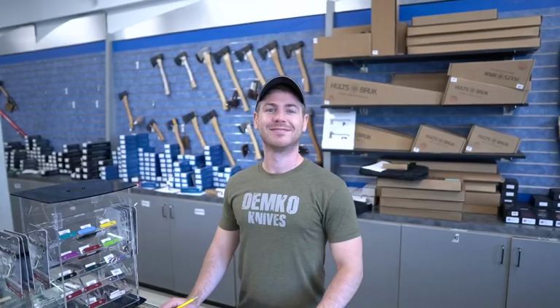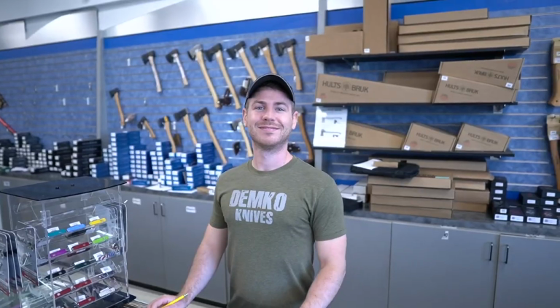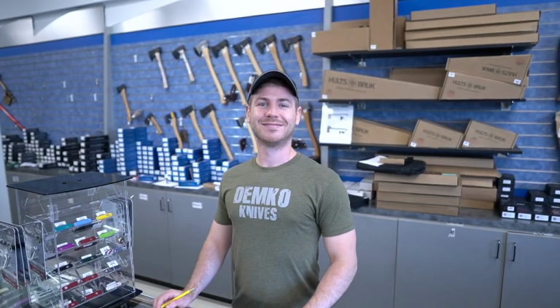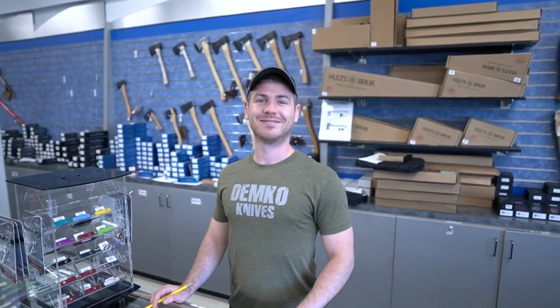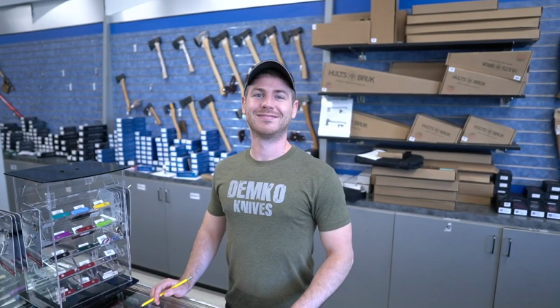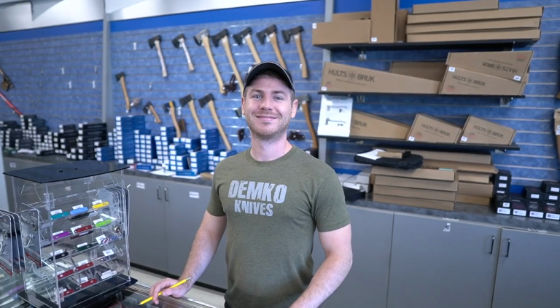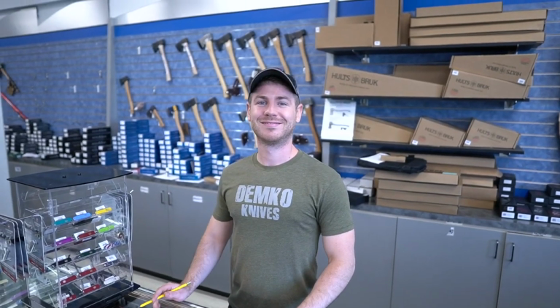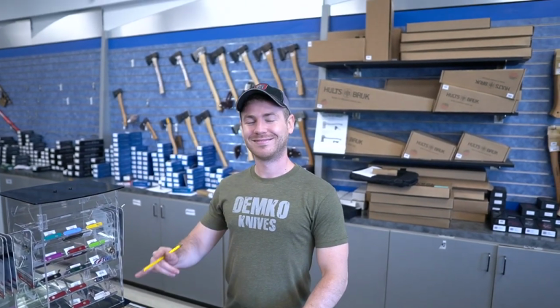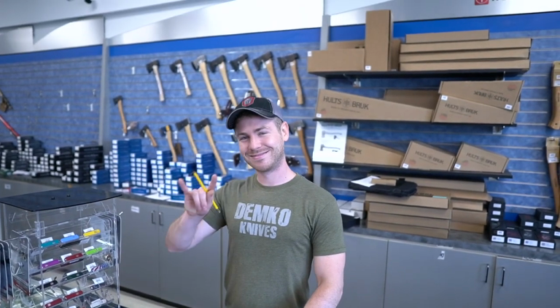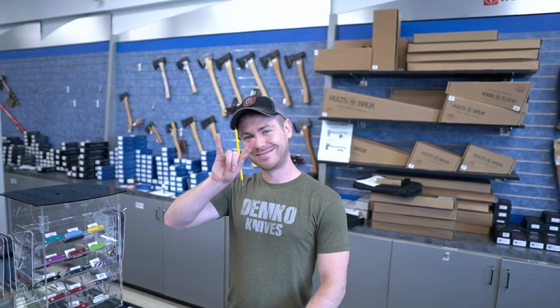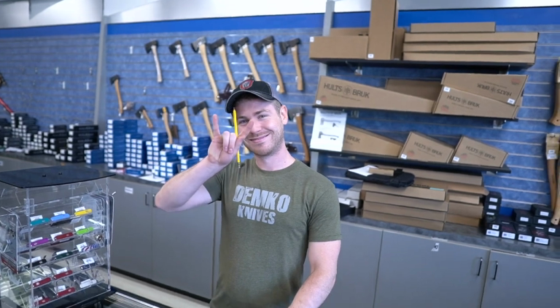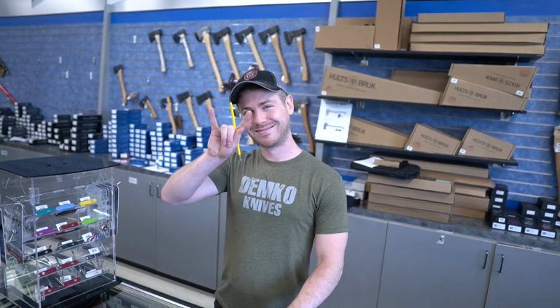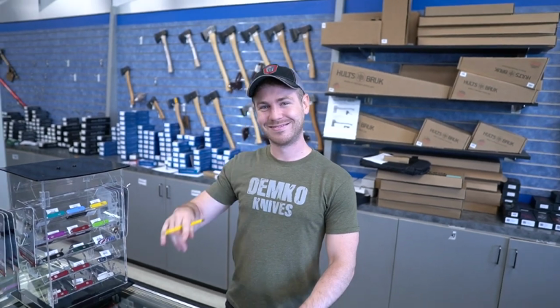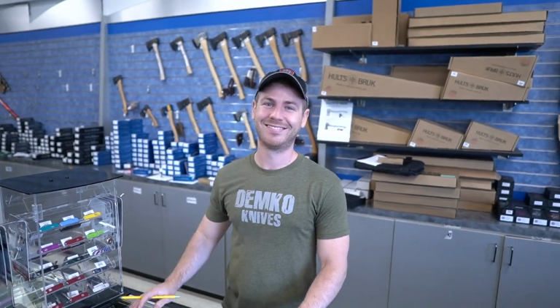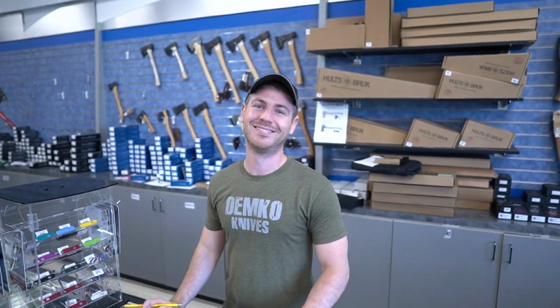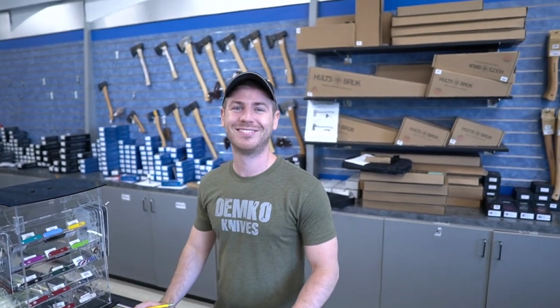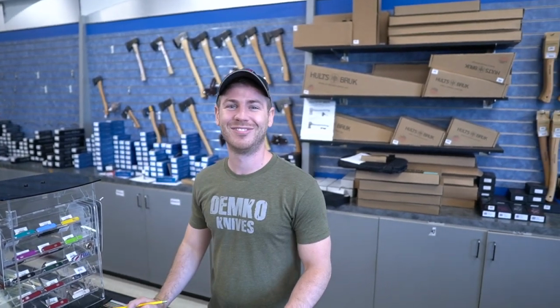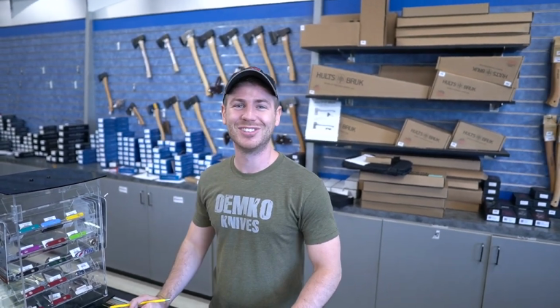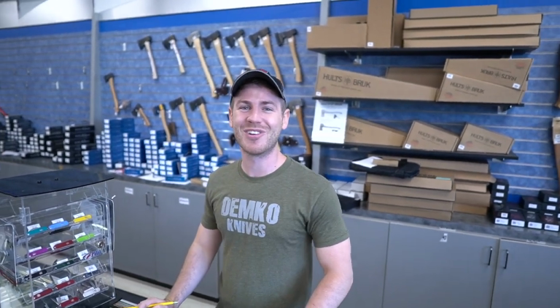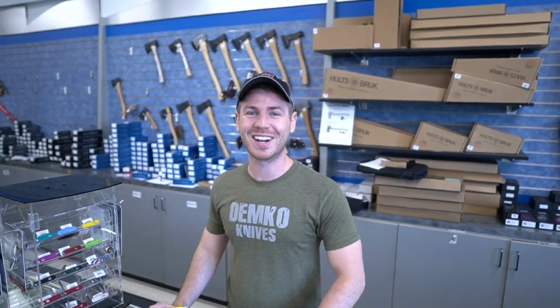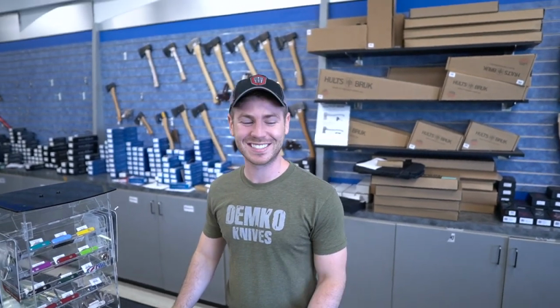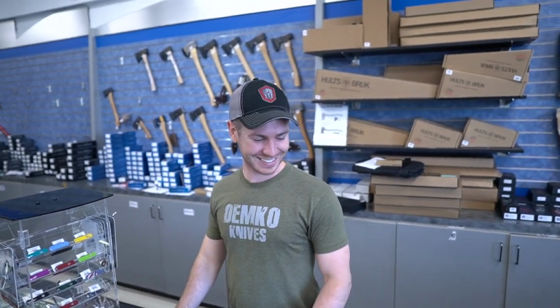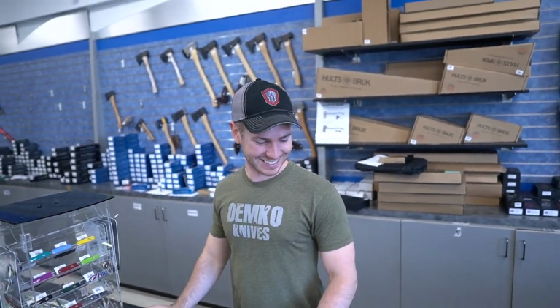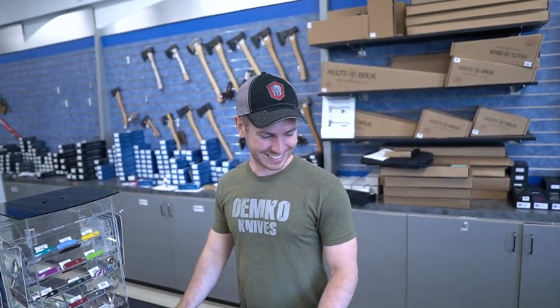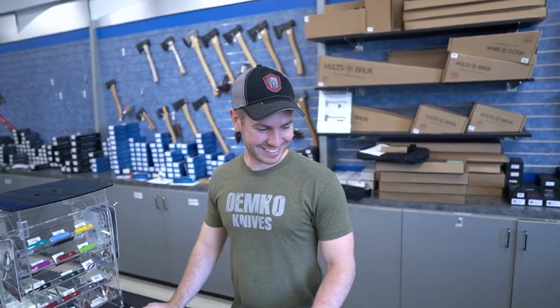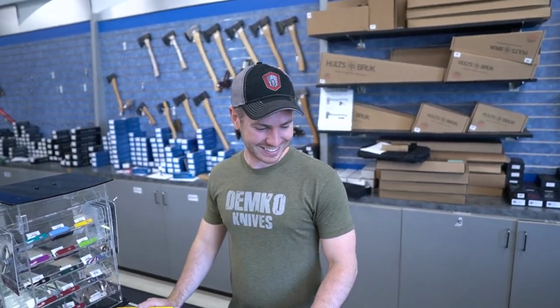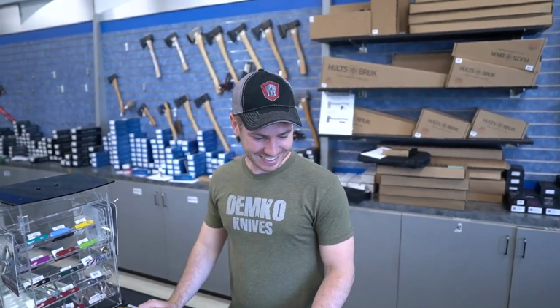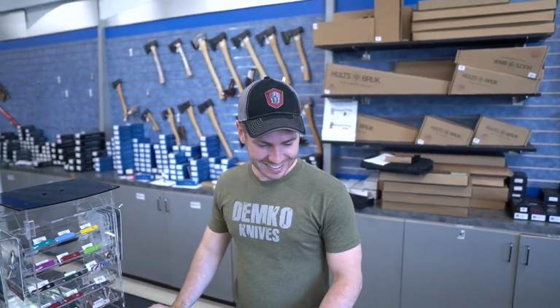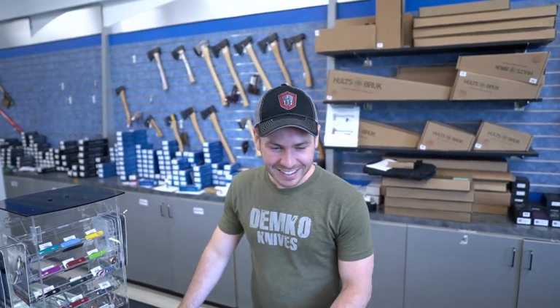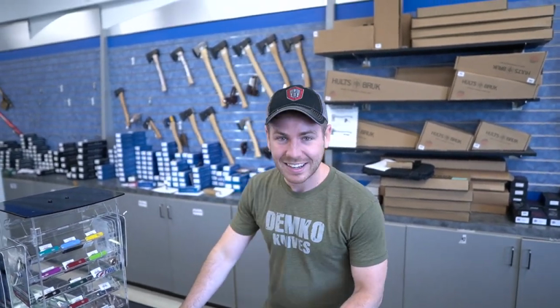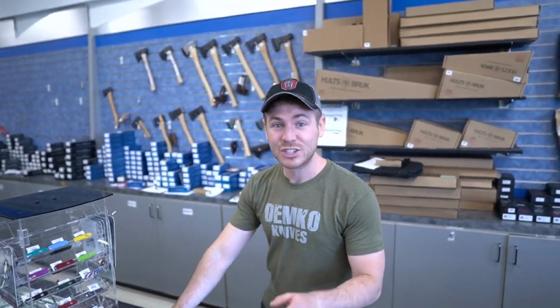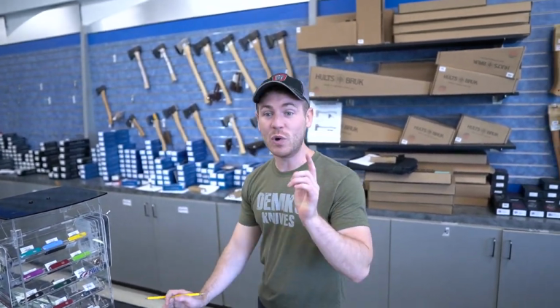Hey guys, here we are at Rivers Edge Catillery. My friend Evan here — what's going on guys? He's gonna show us some new stuff today.